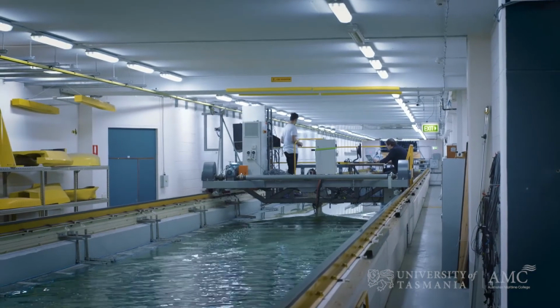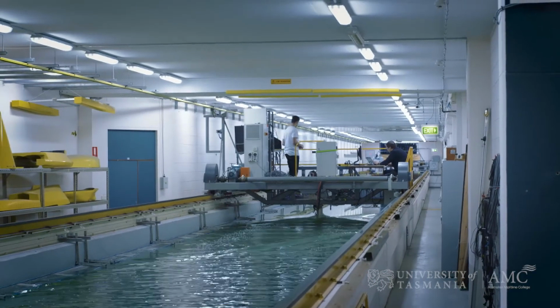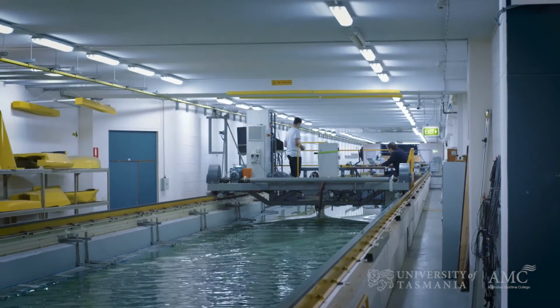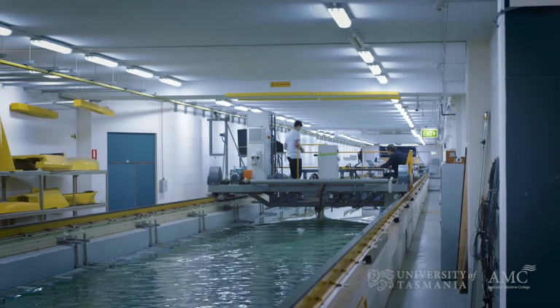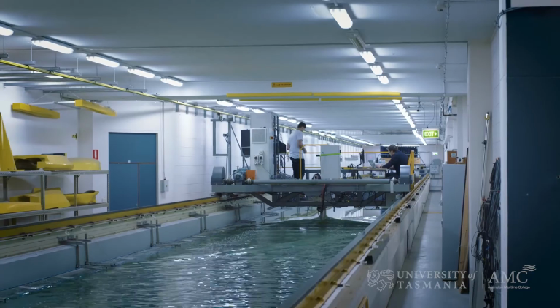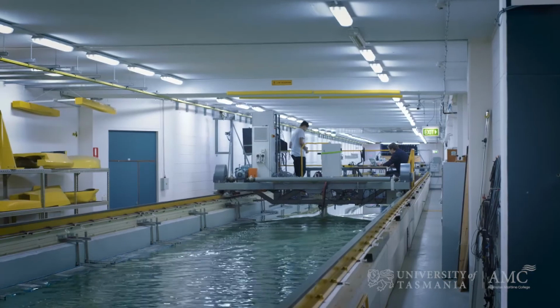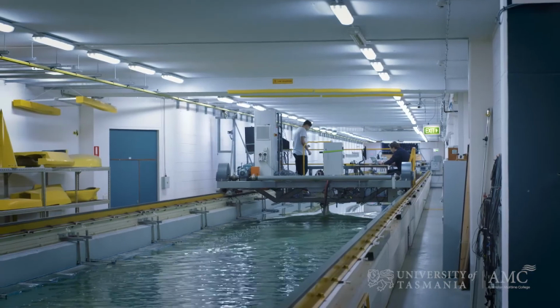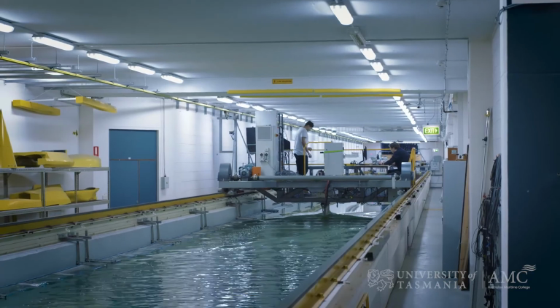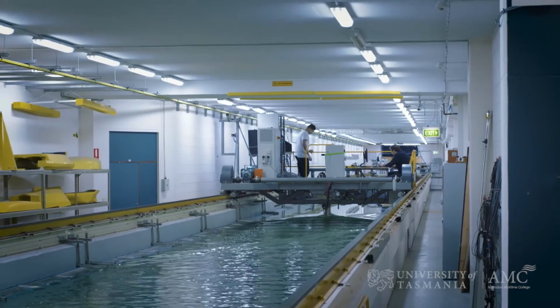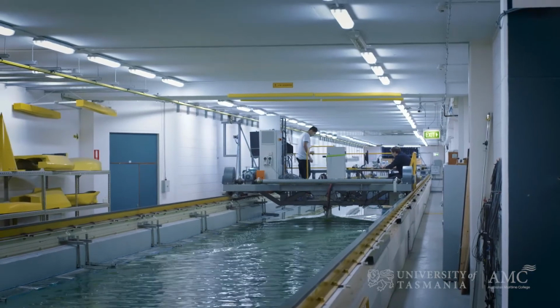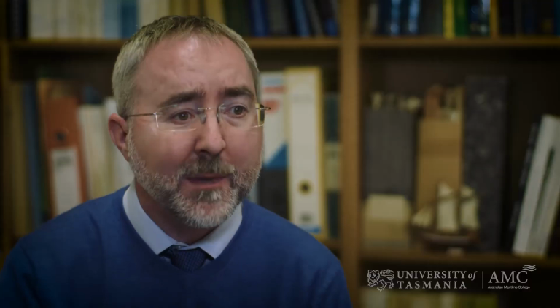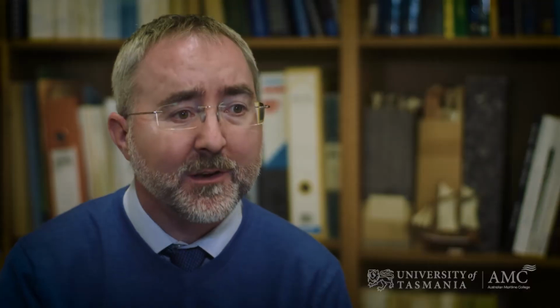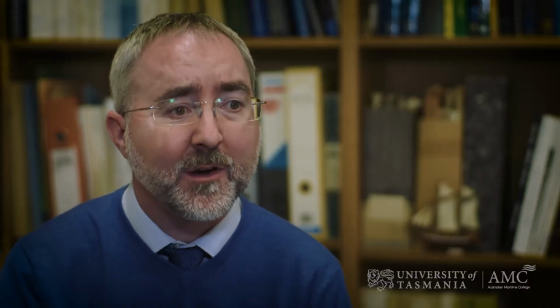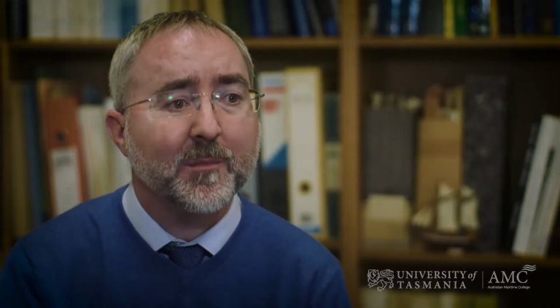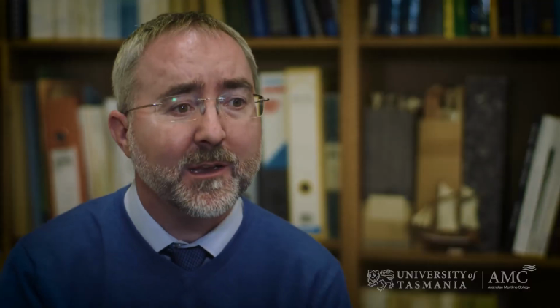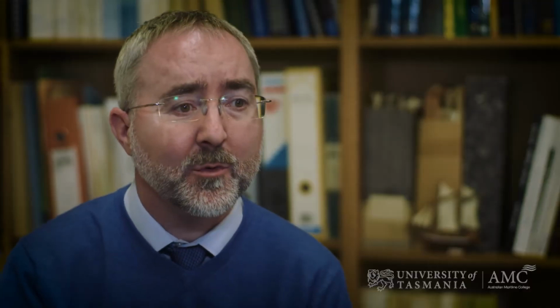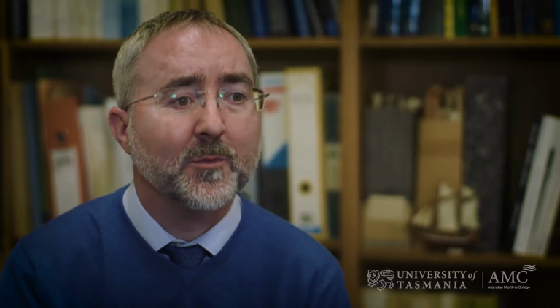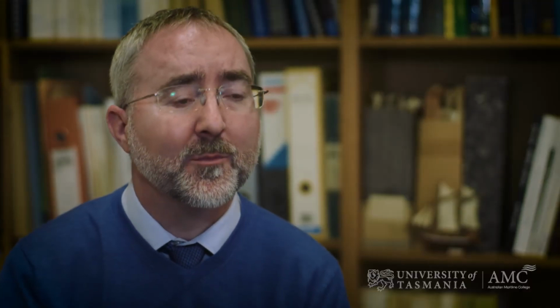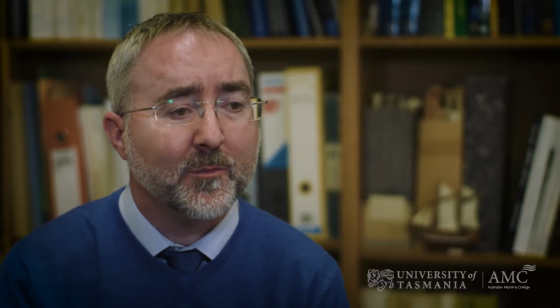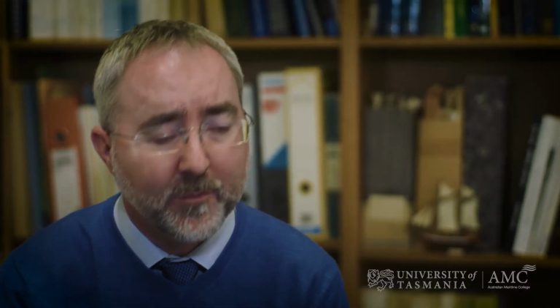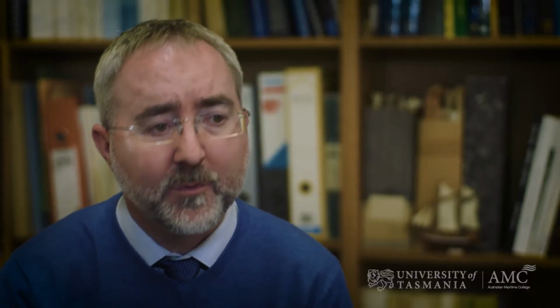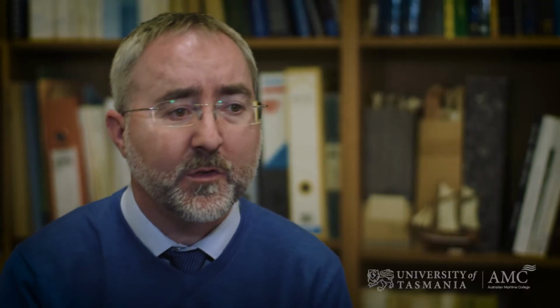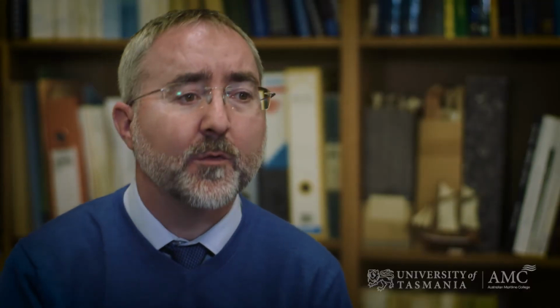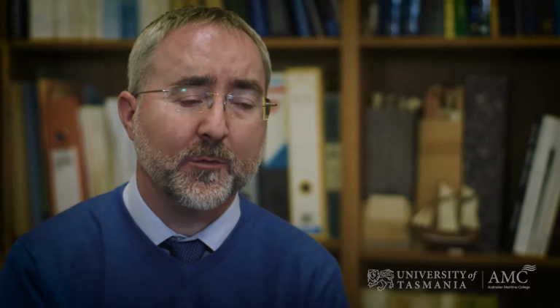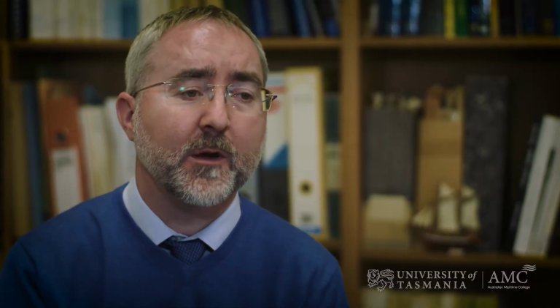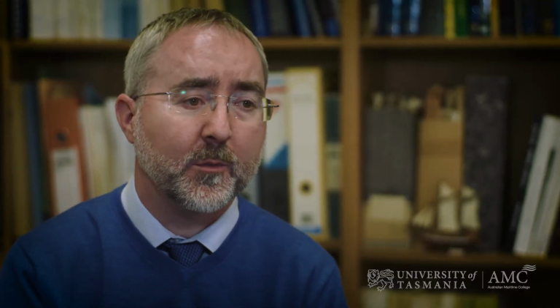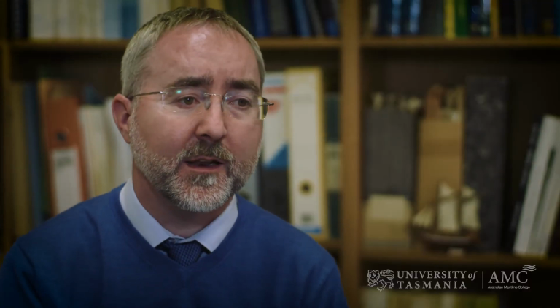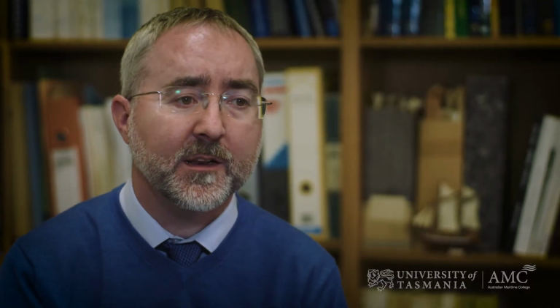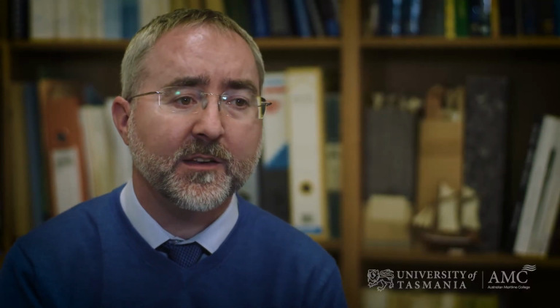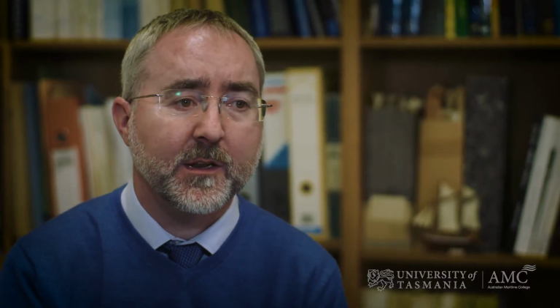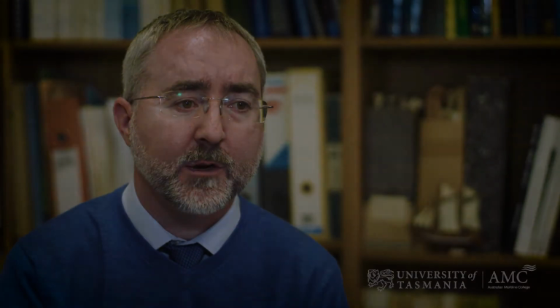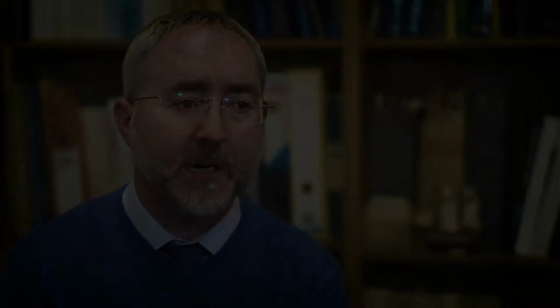If you love maritime, do maritime. It will serve you very well in an engineering career.